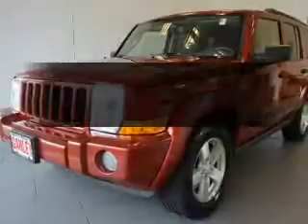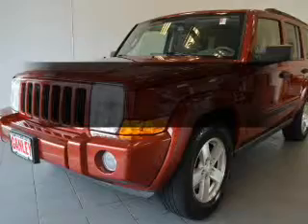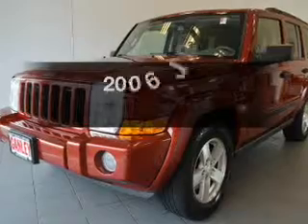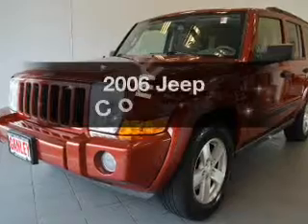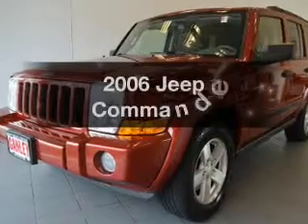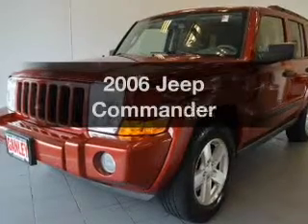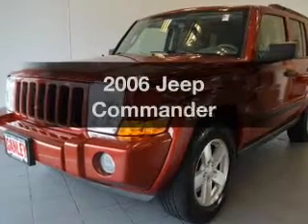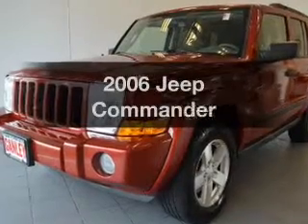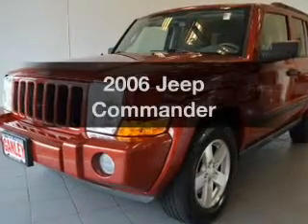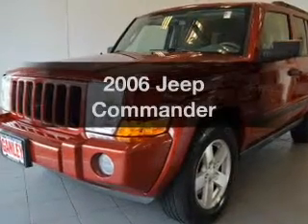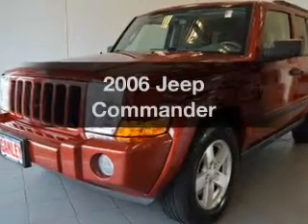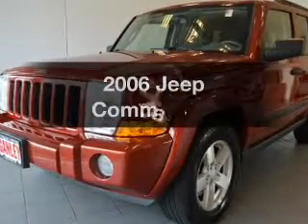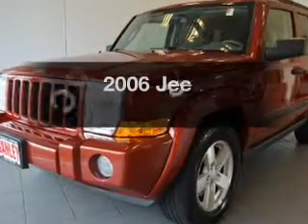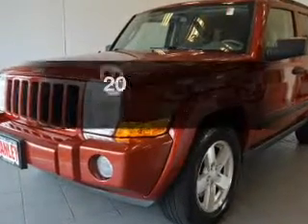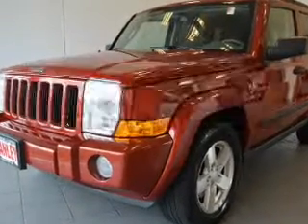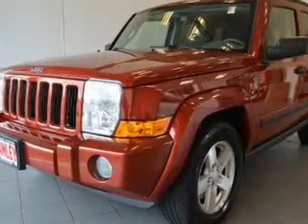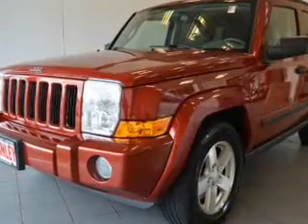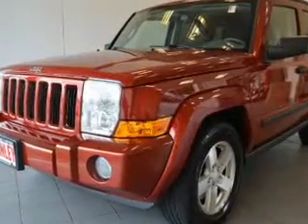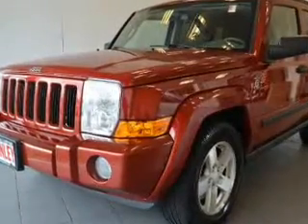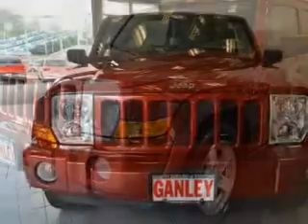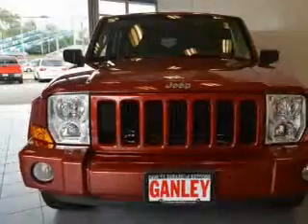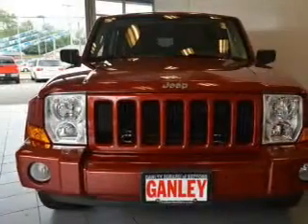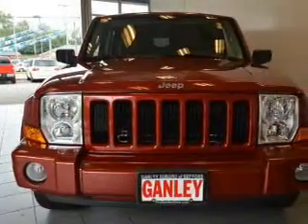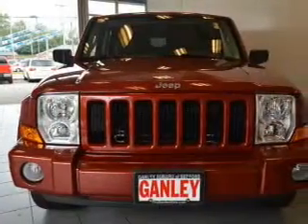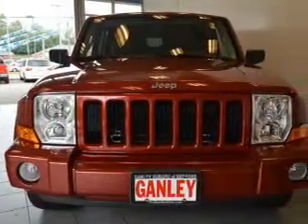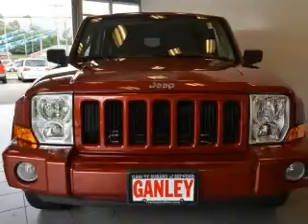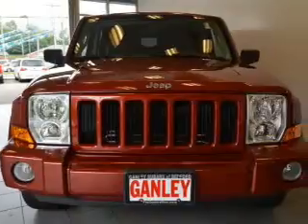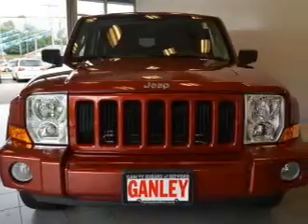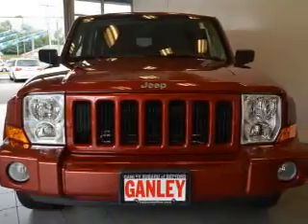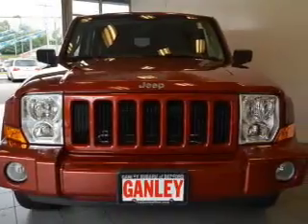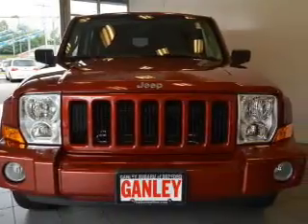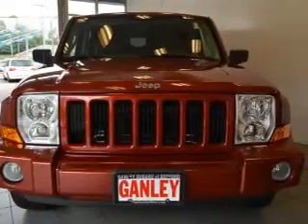Imagine yourself in this 2006 Jeep Commander. If you're looking for a first-rate auto, this one could be yours today.